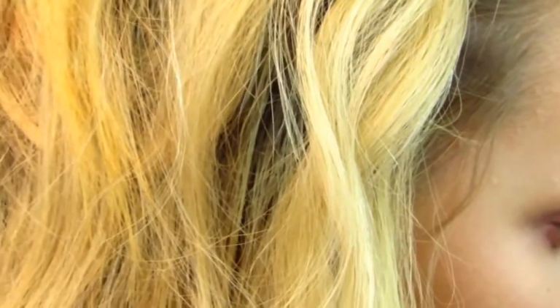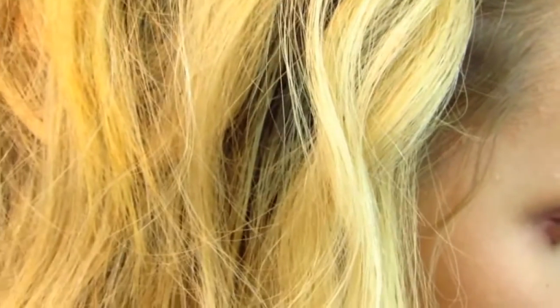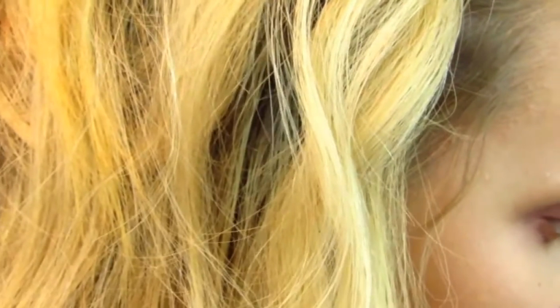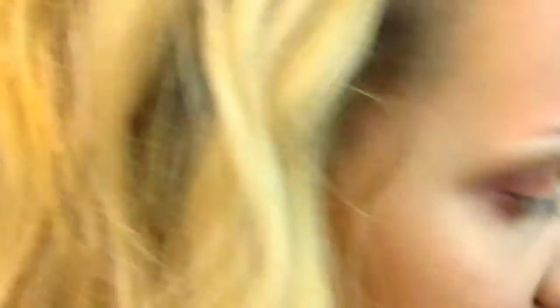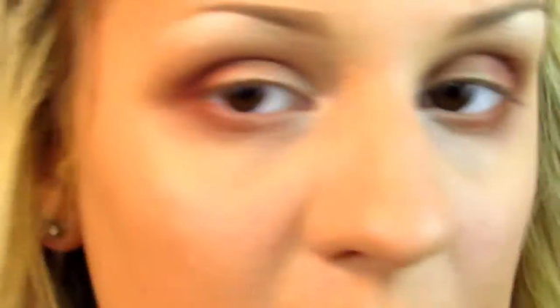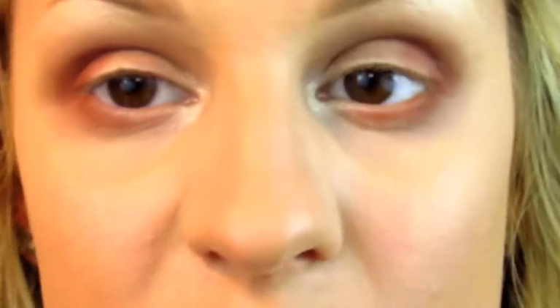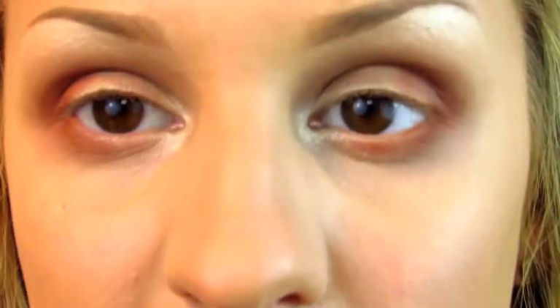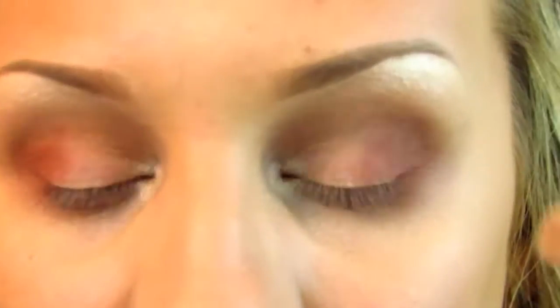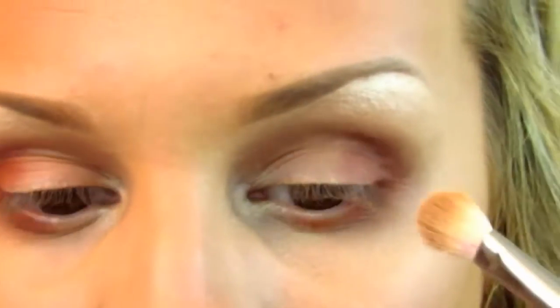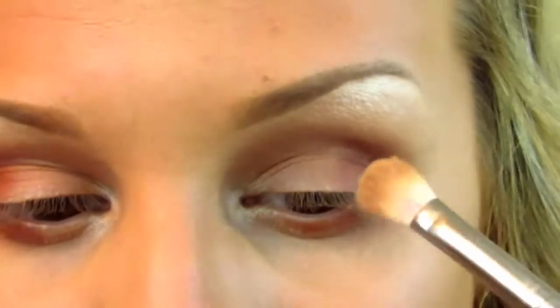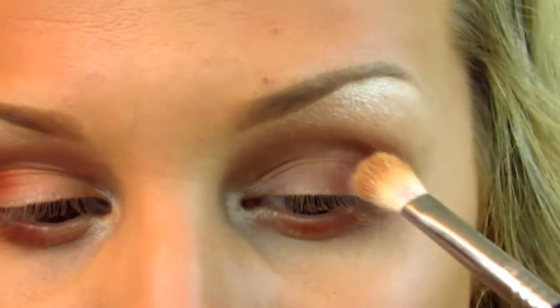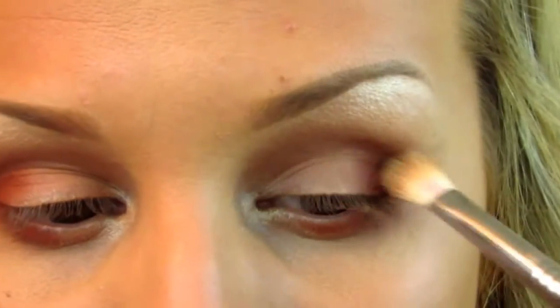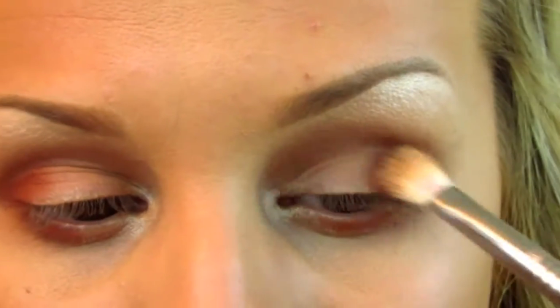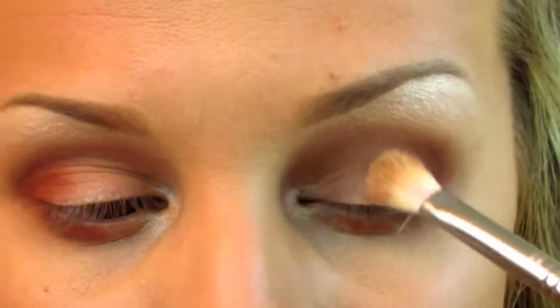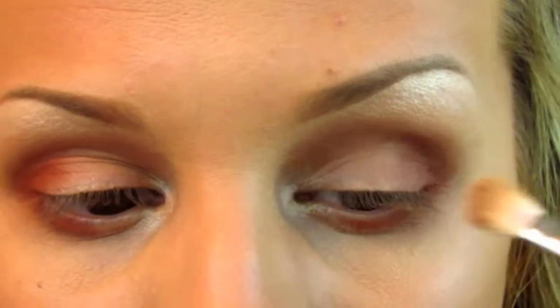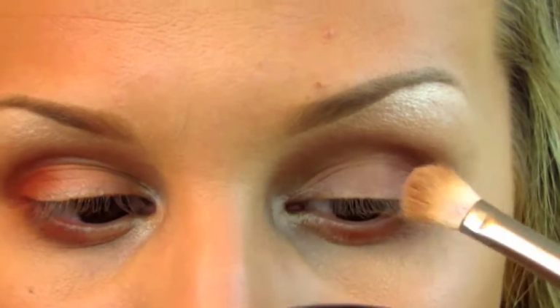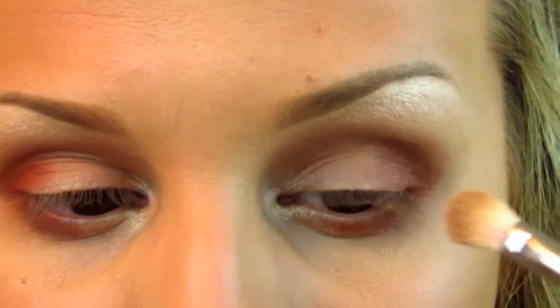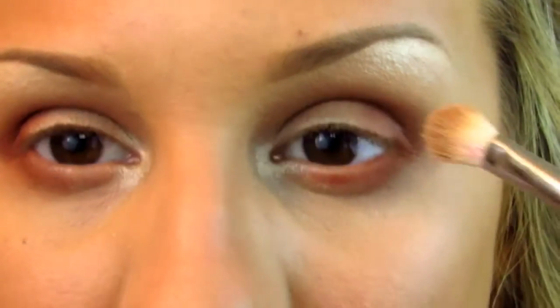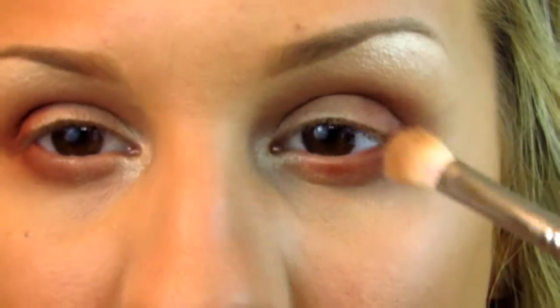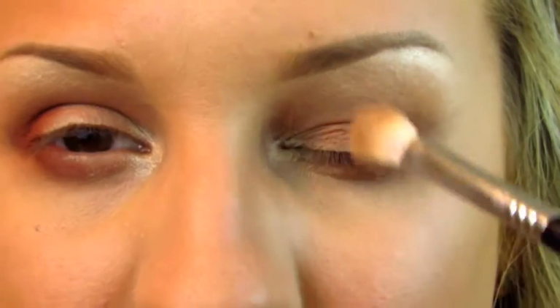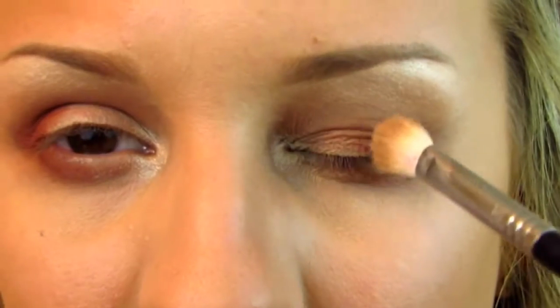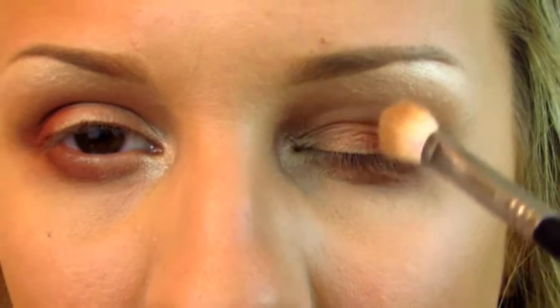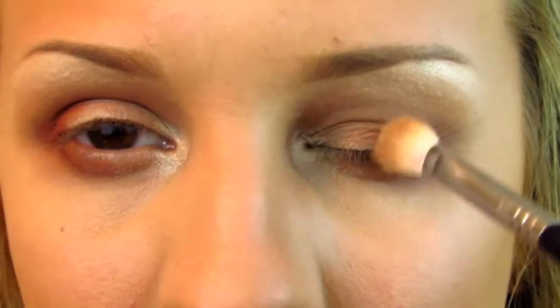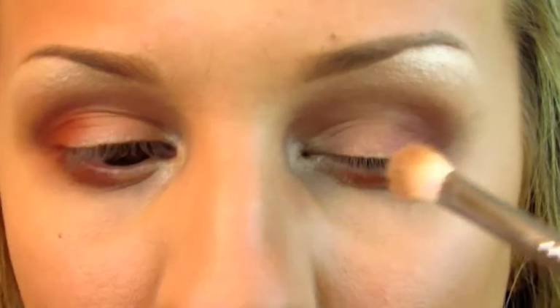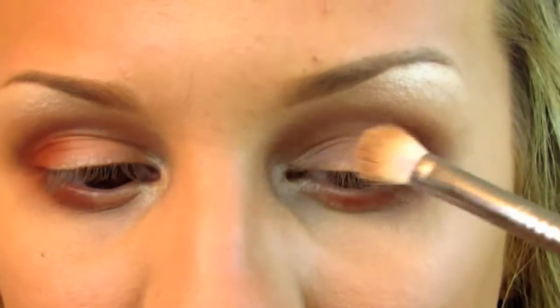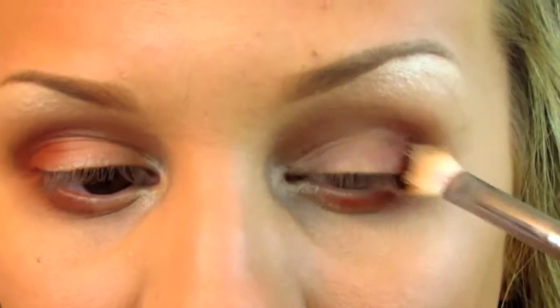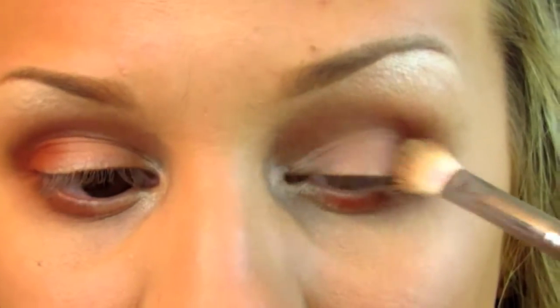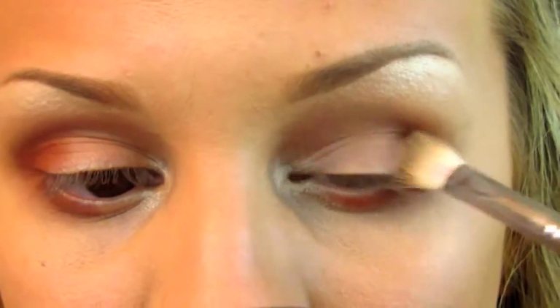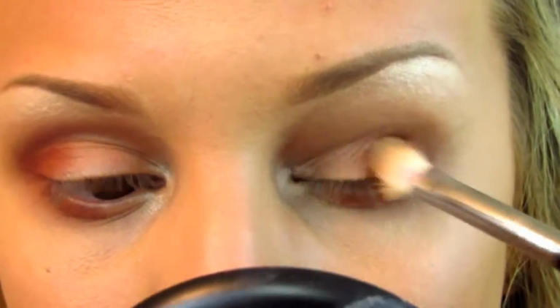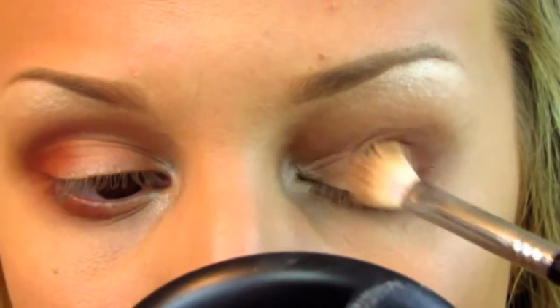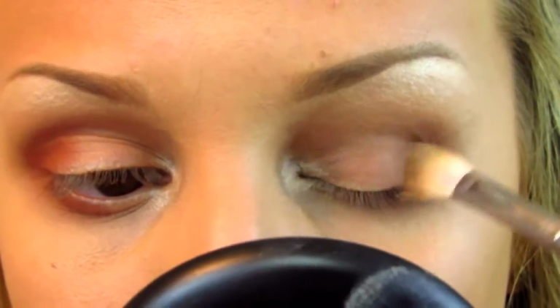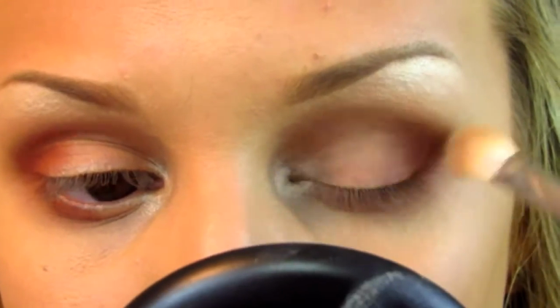Now we're going to go back in with the same brush we used for Saddle and blend that out, because there's going to be a harsh line where we divided it right there. Just go back and blend everything out.